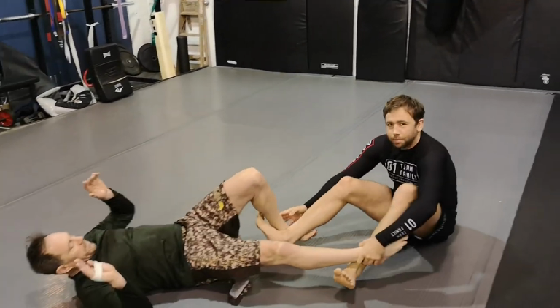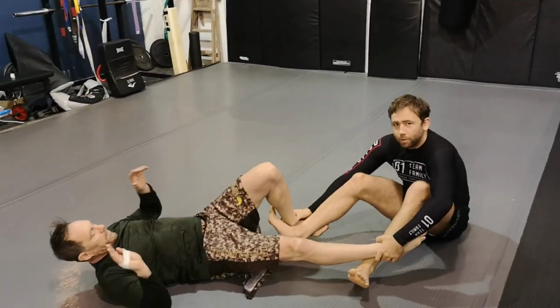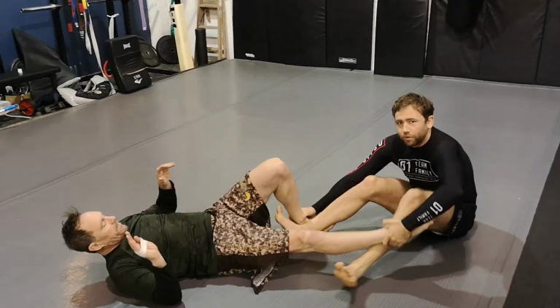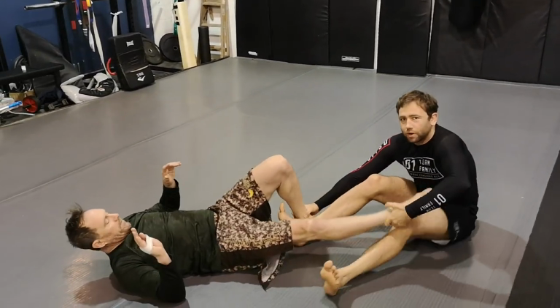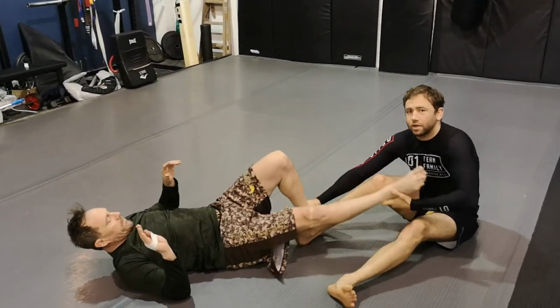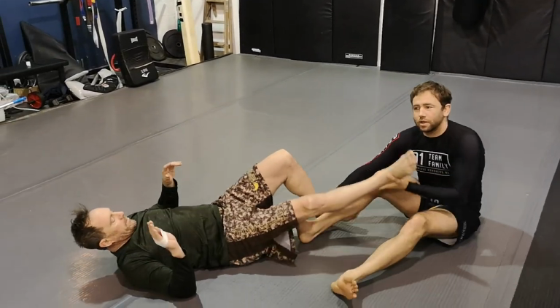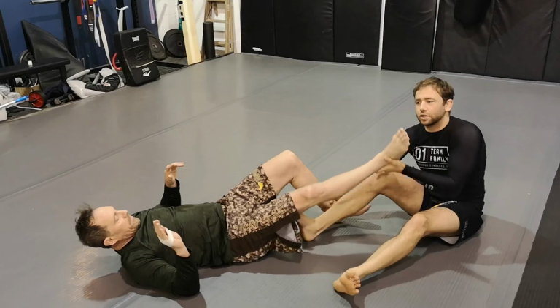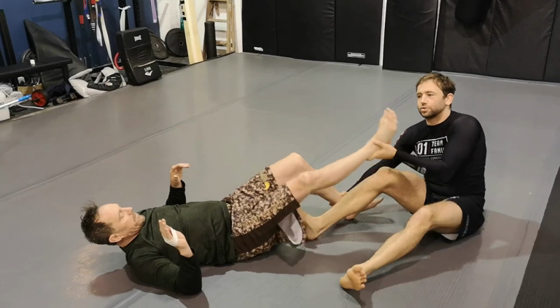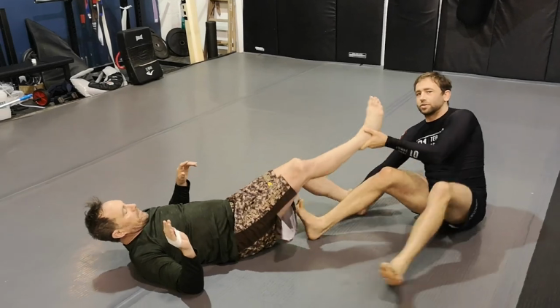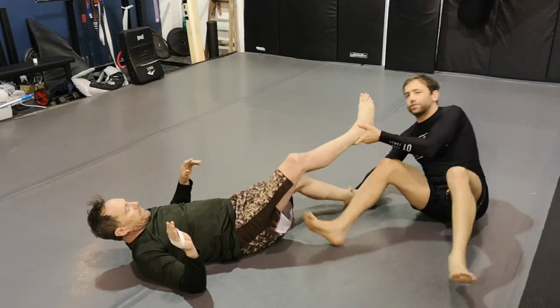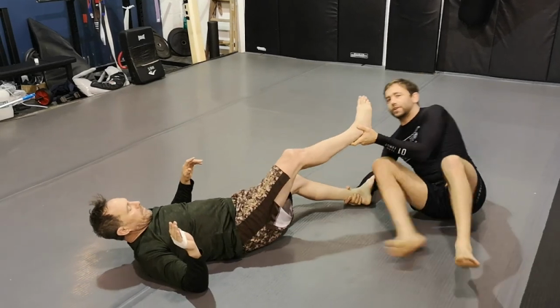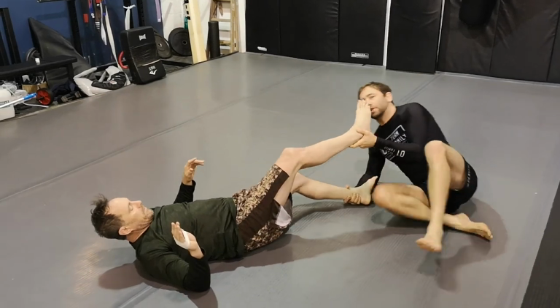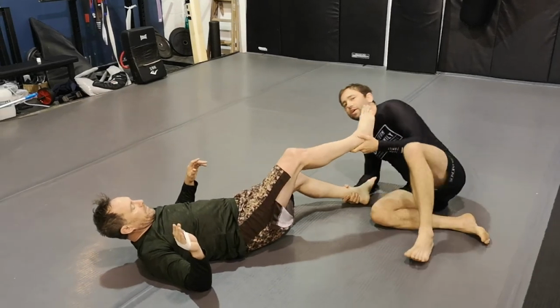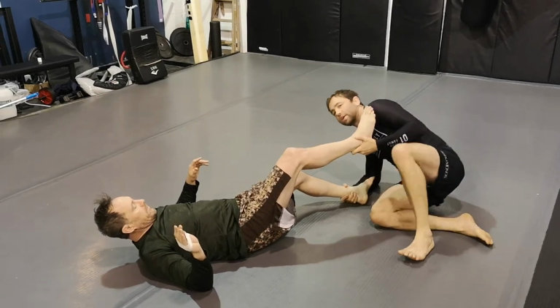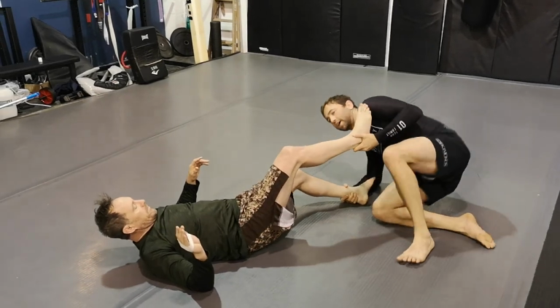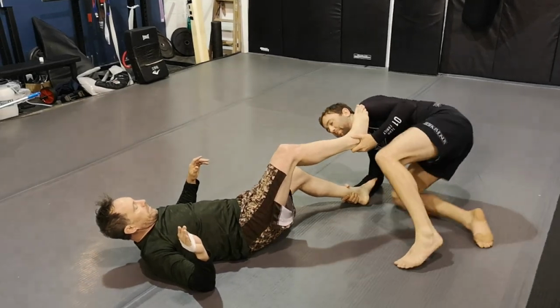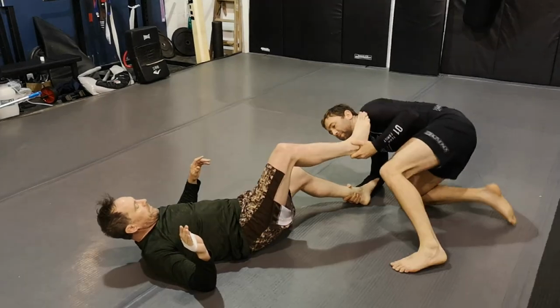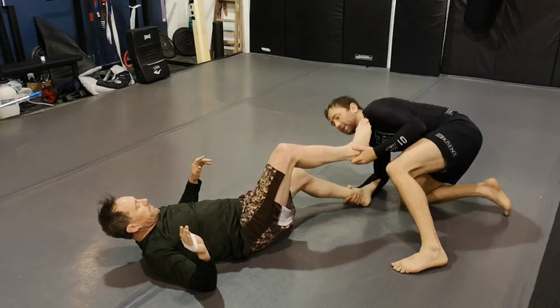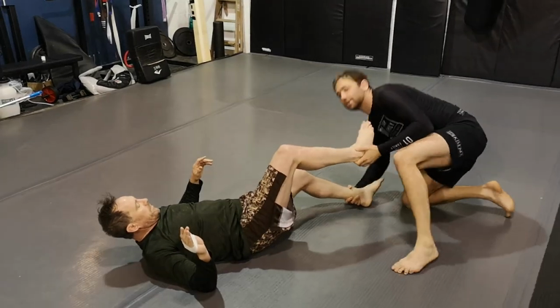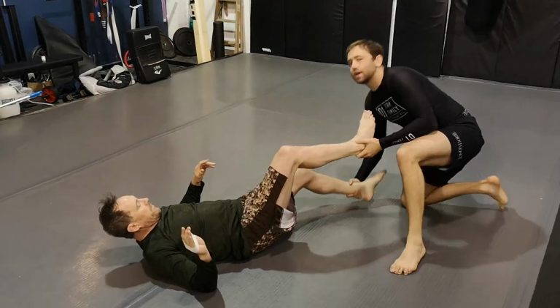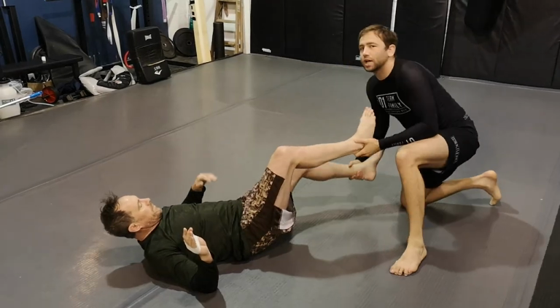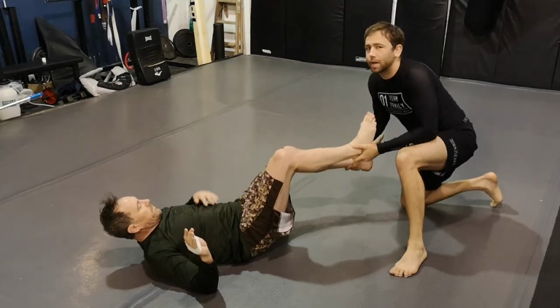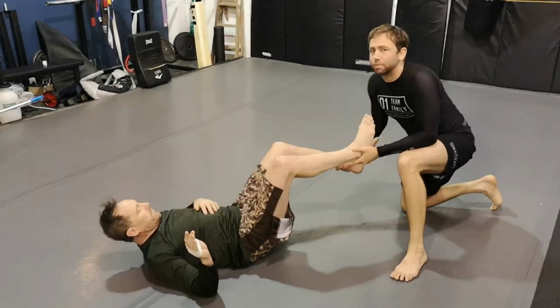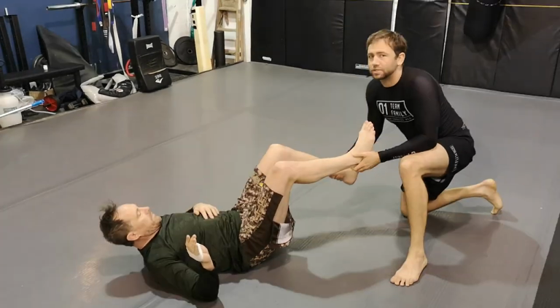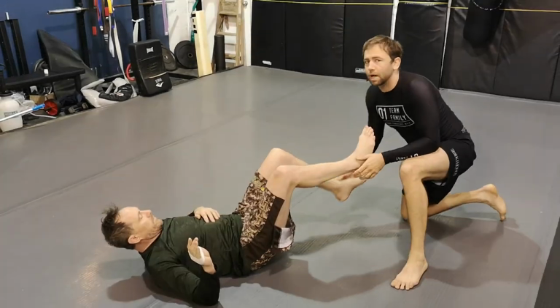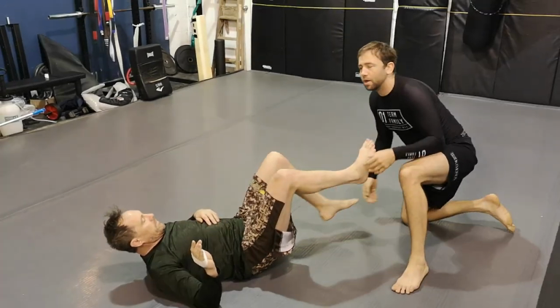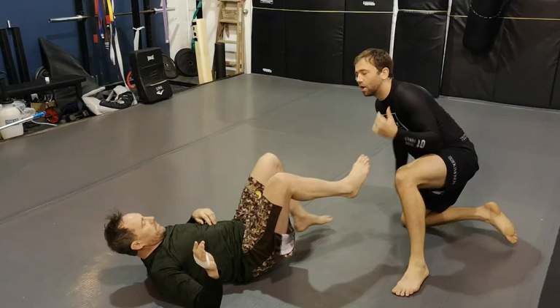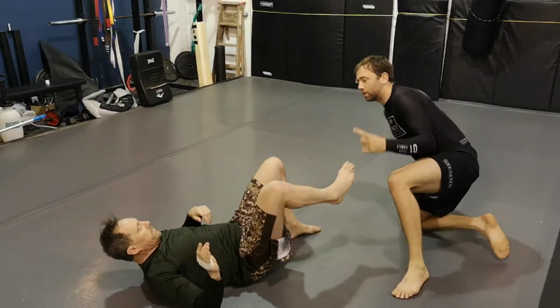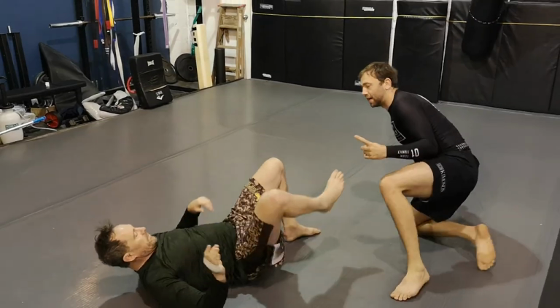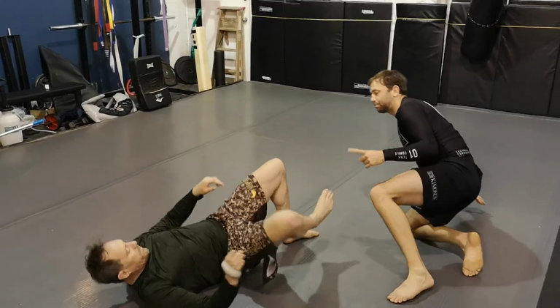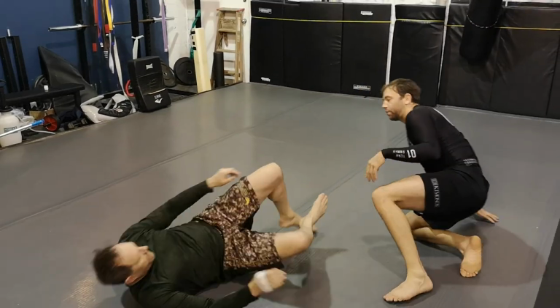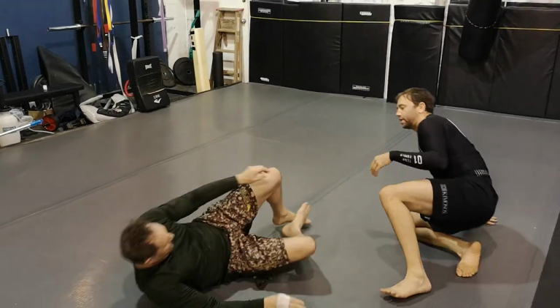Tip him over, control his feet, get up to the base, and up on top.